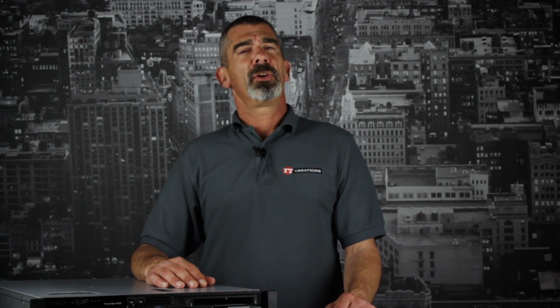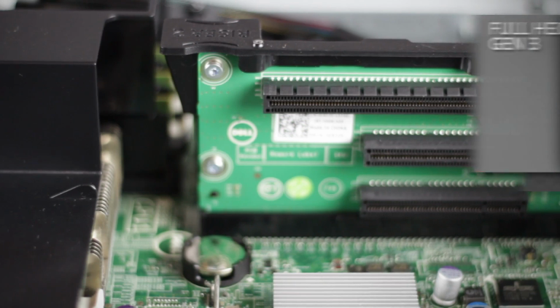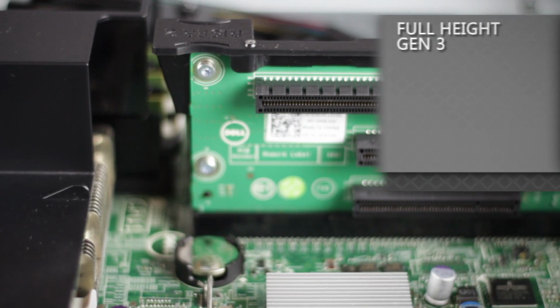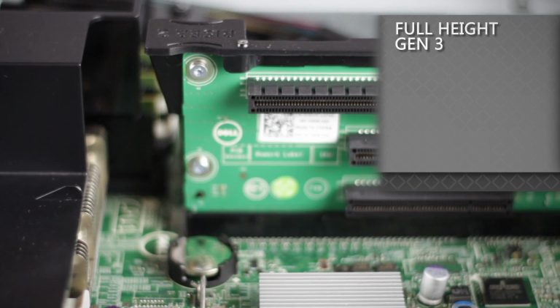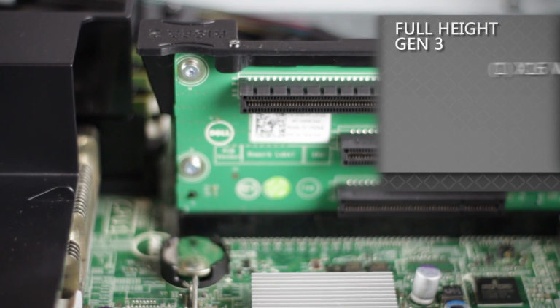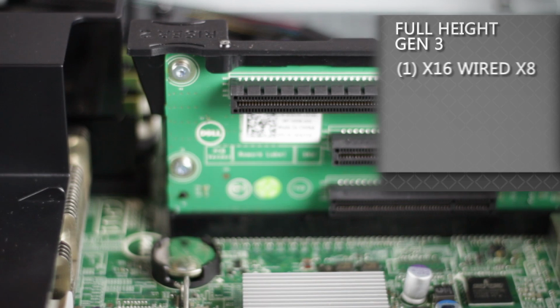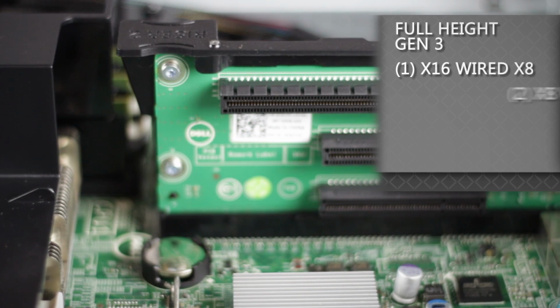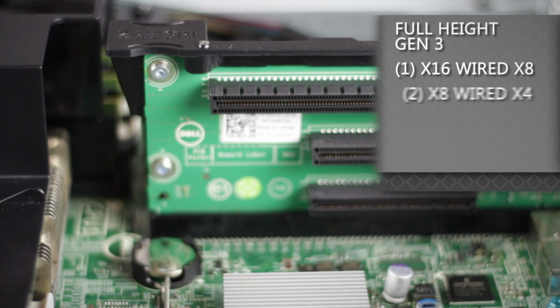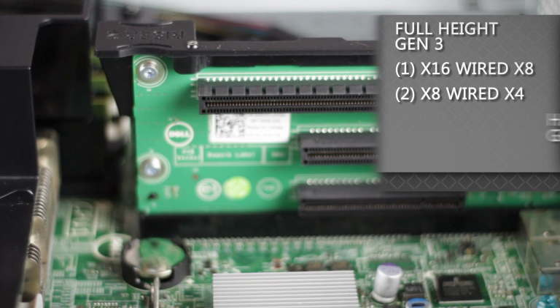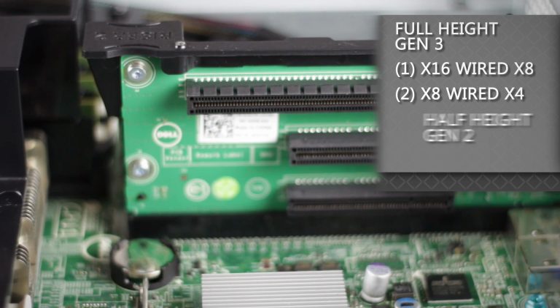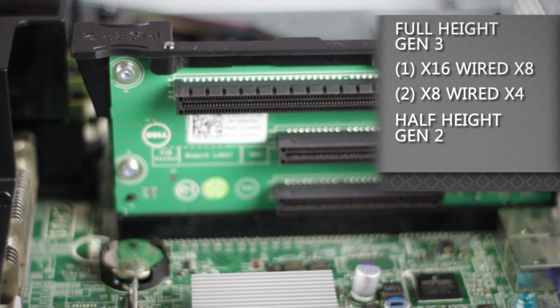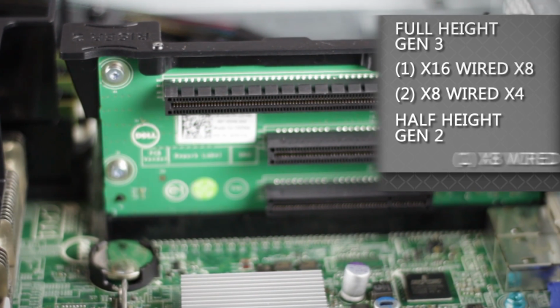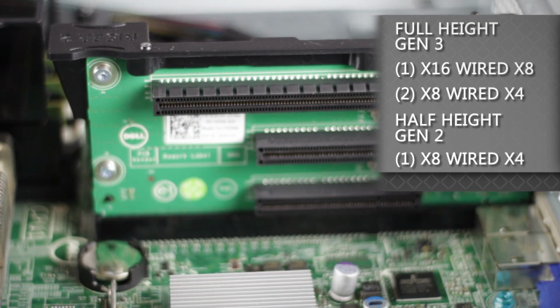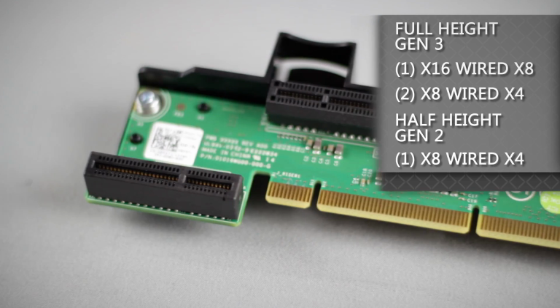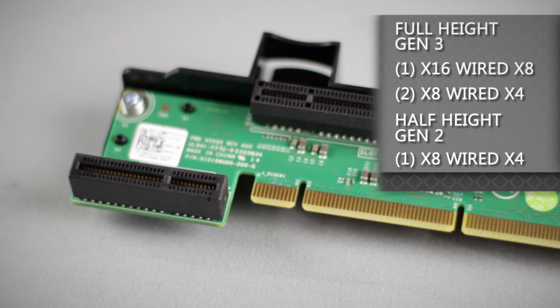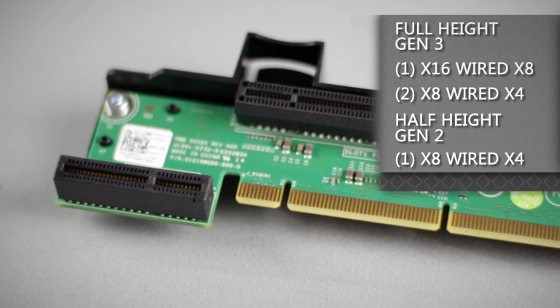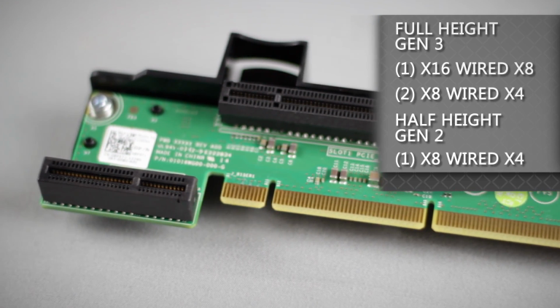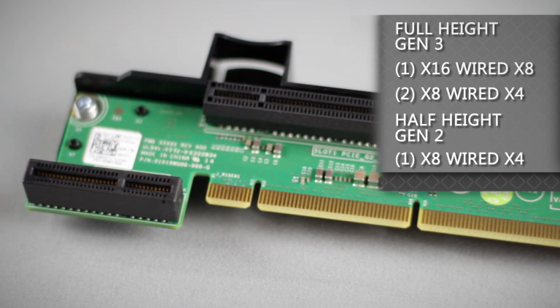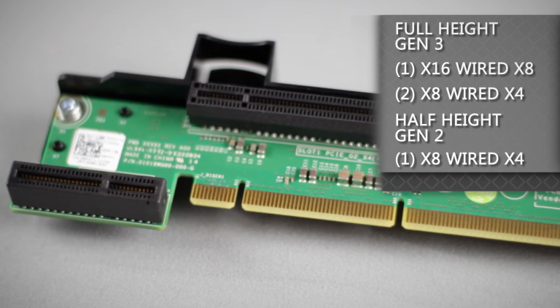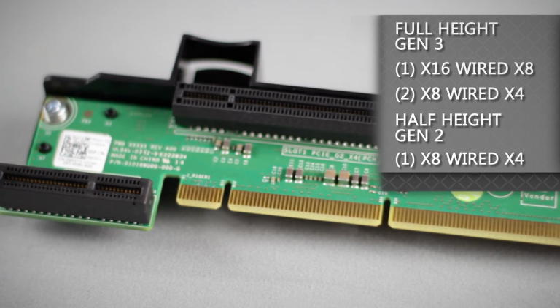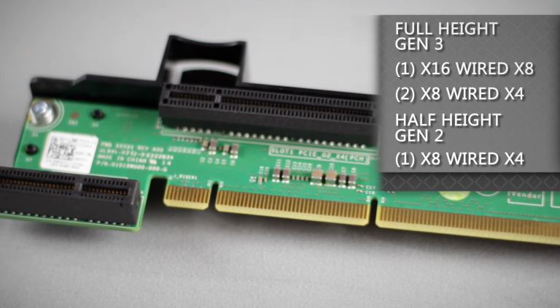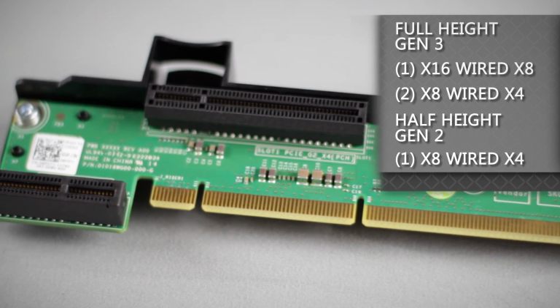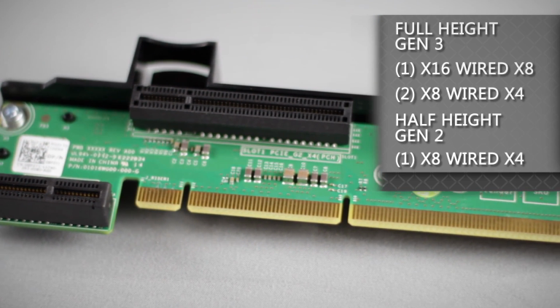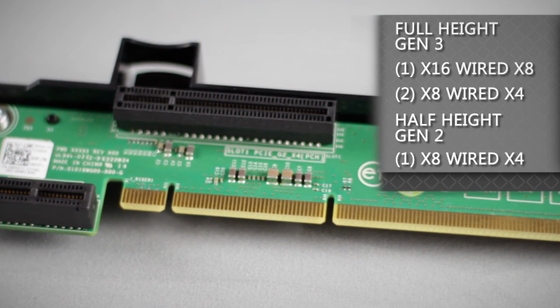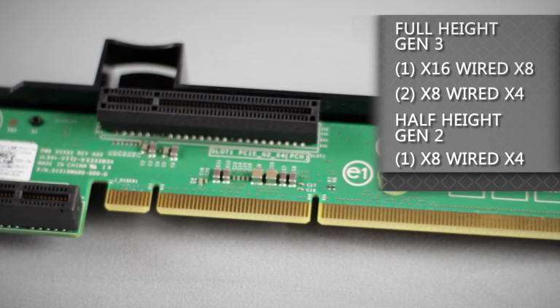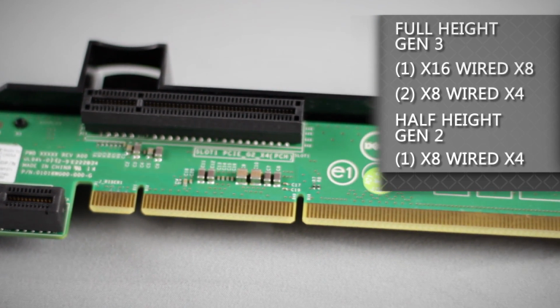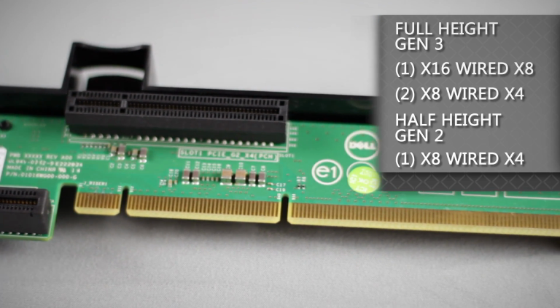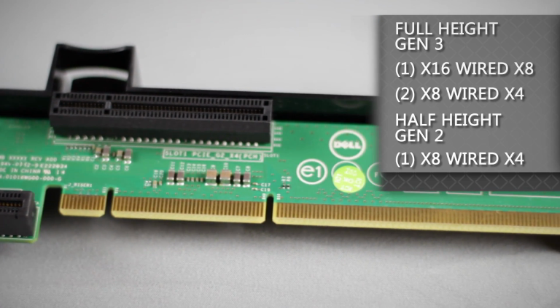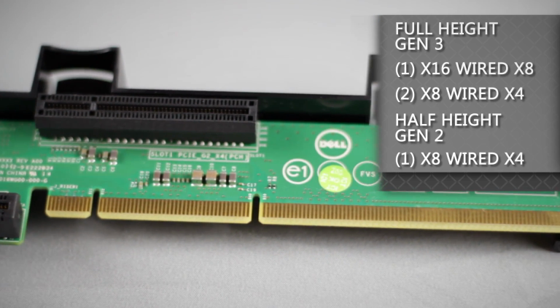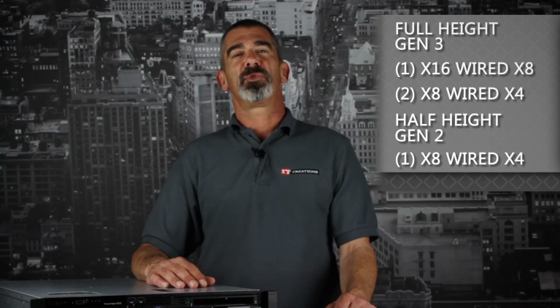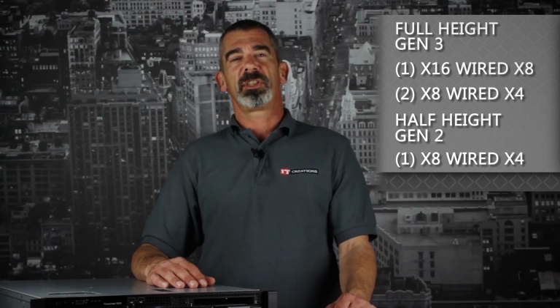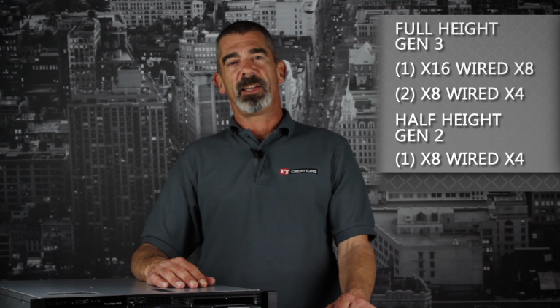For PCIe expansion slots, there are three available x8 wired x4 slots as well as one x16 wired x8 Gen 3 slot.